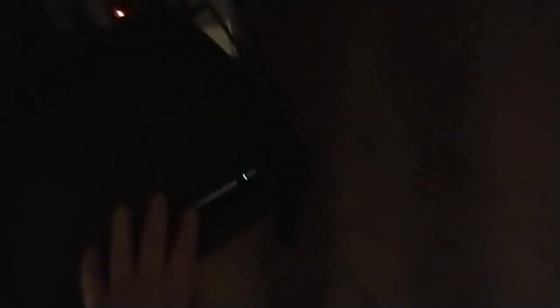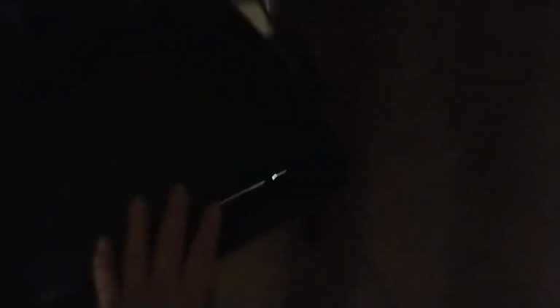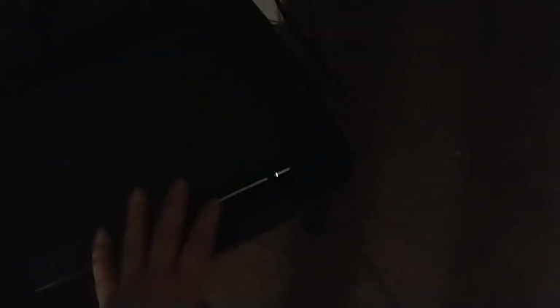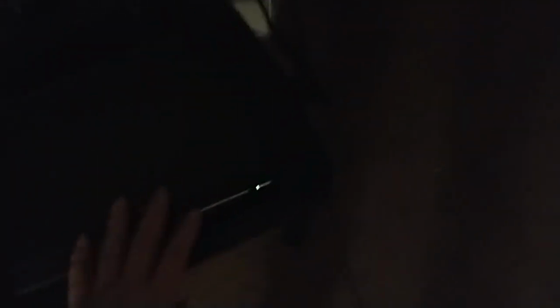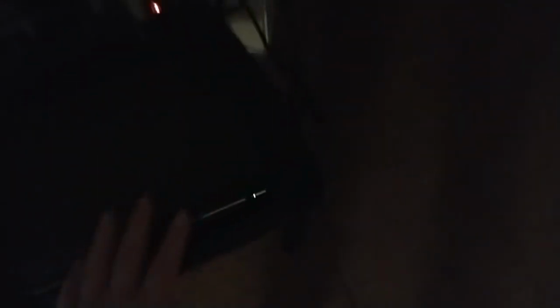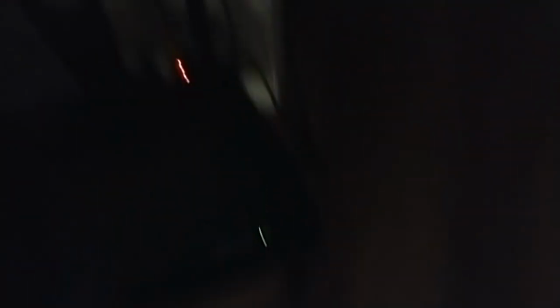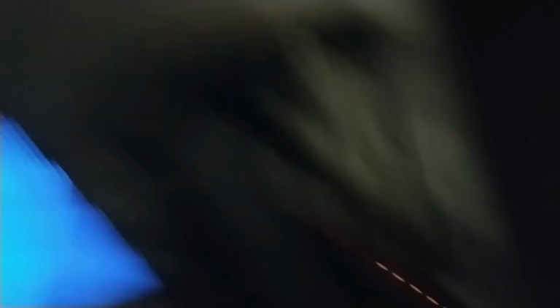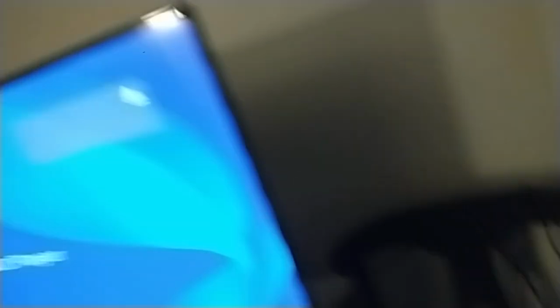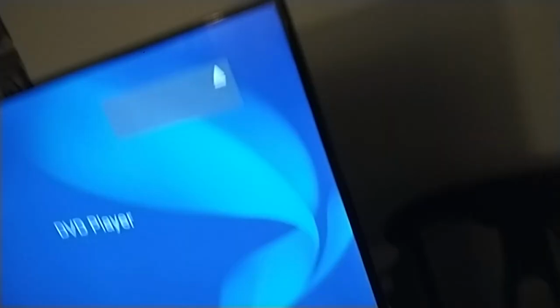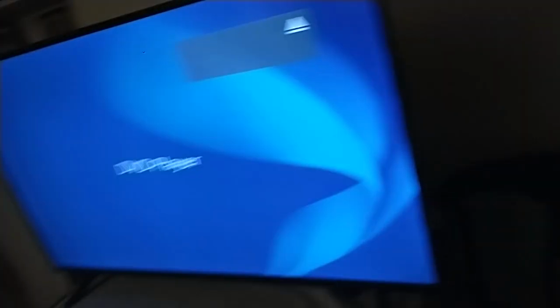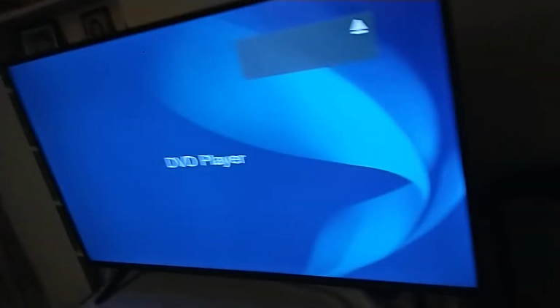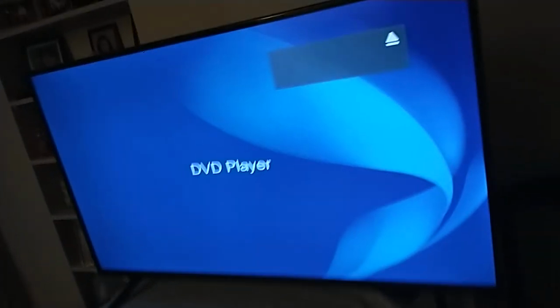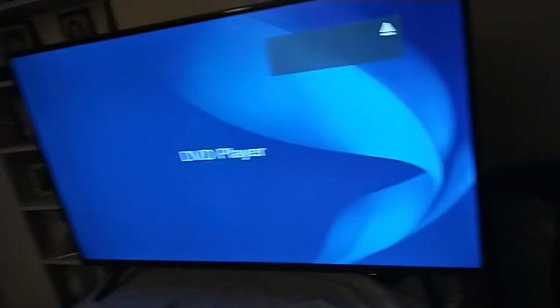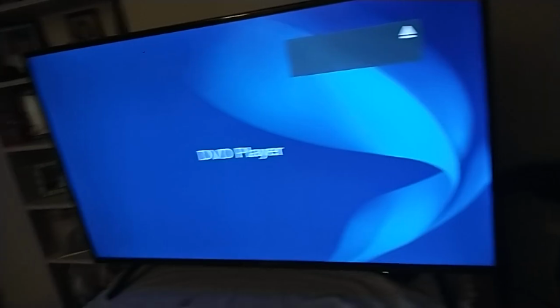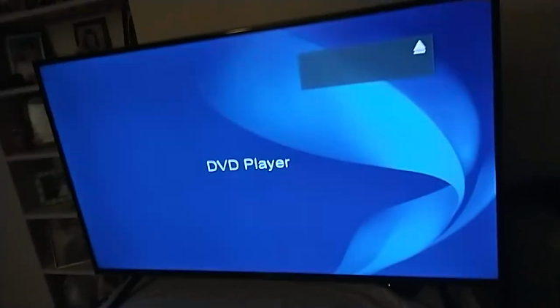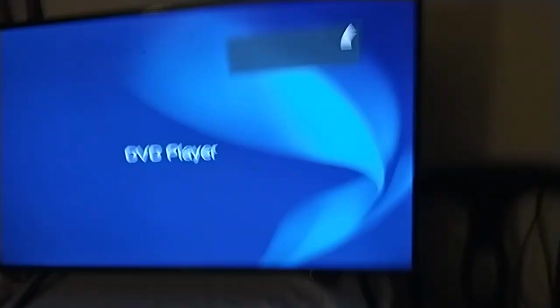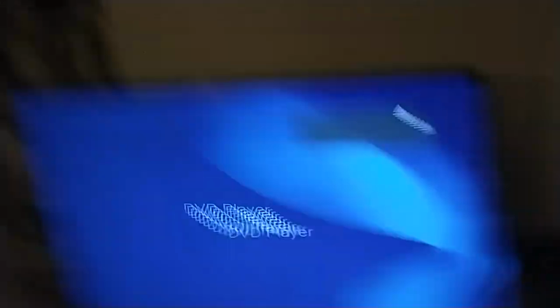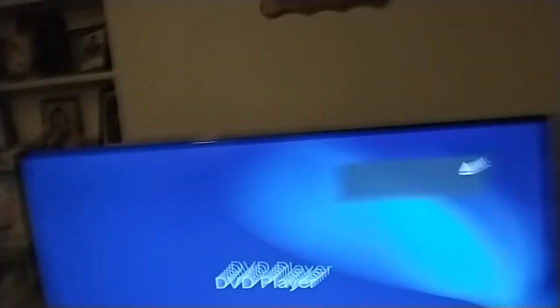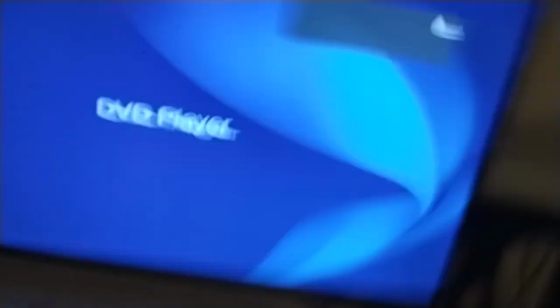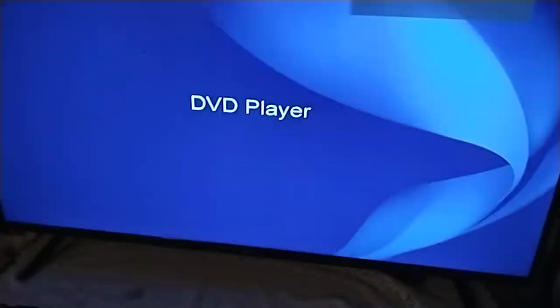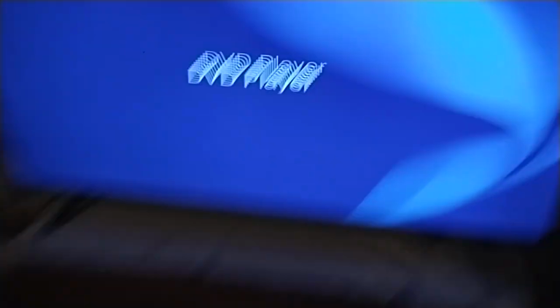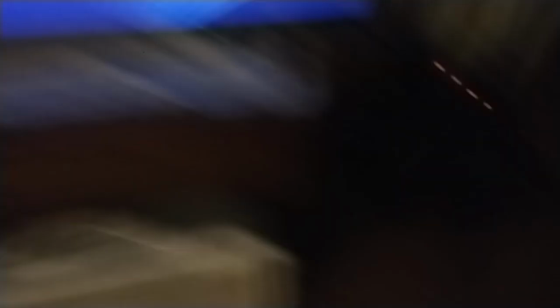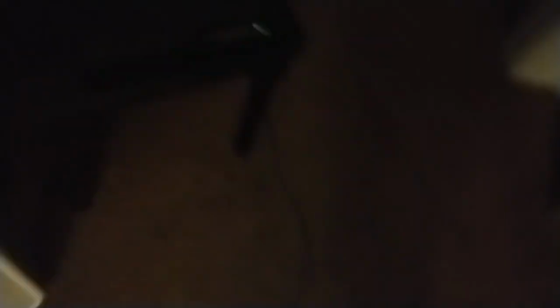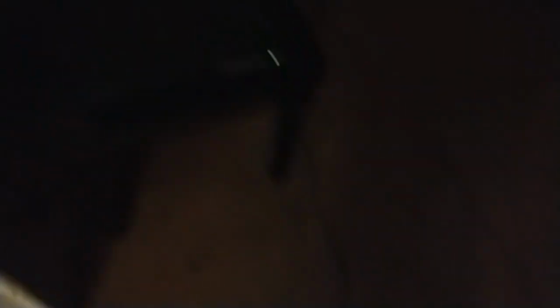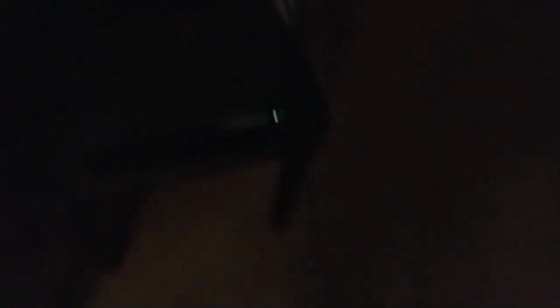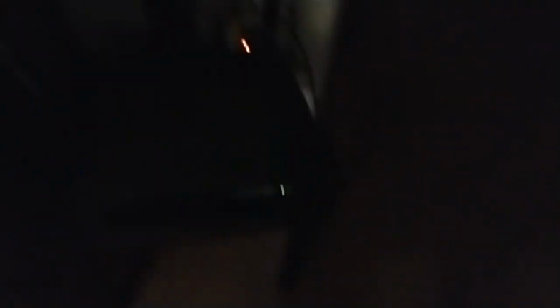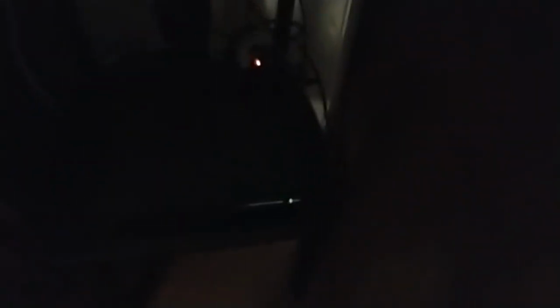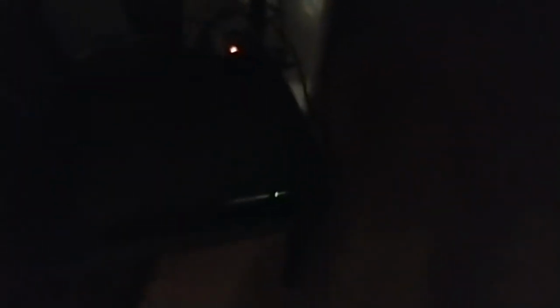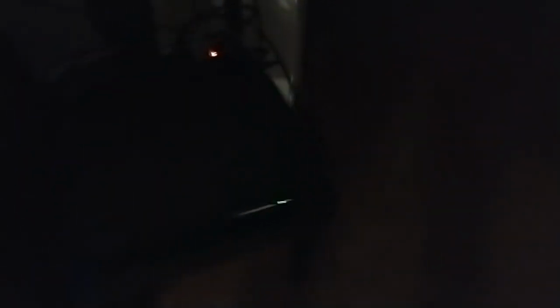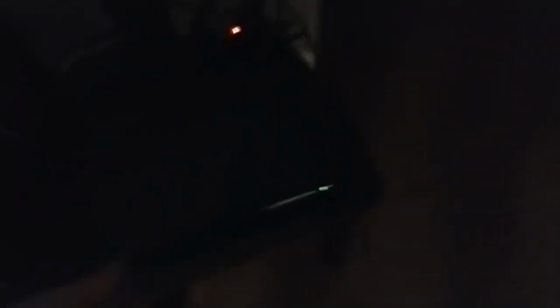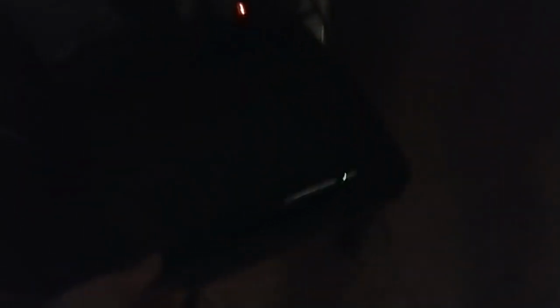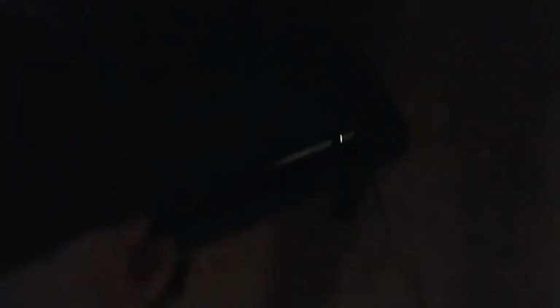Alright, that was the Columbia TriStar Home Entertainment logo, but on the Fire TV from the Sony DVD player.